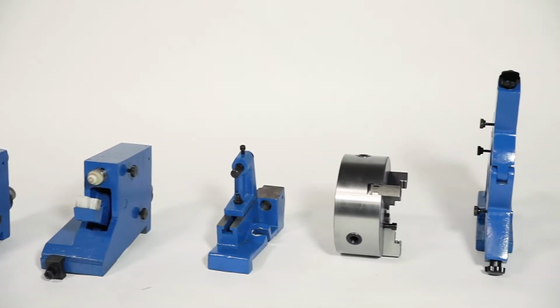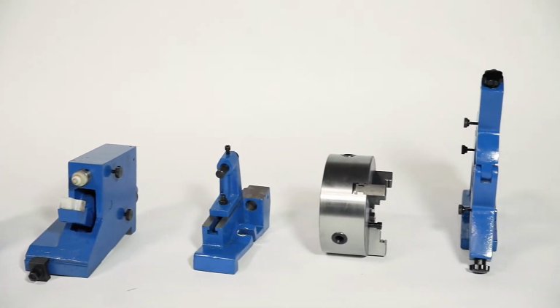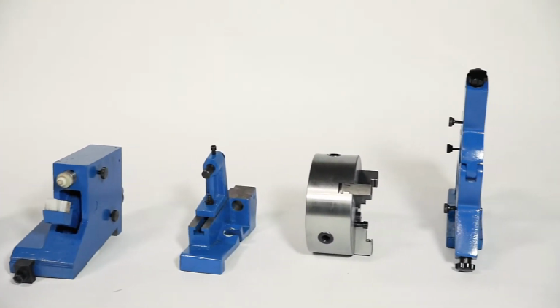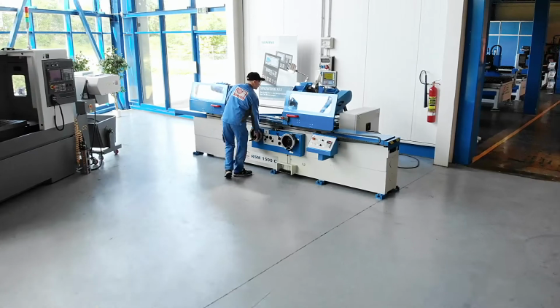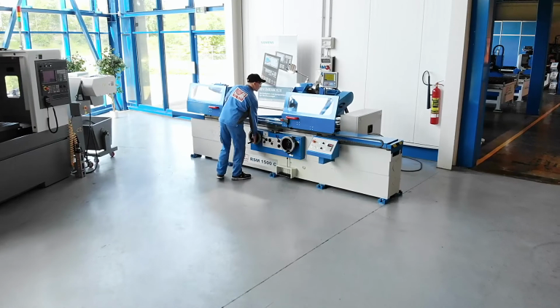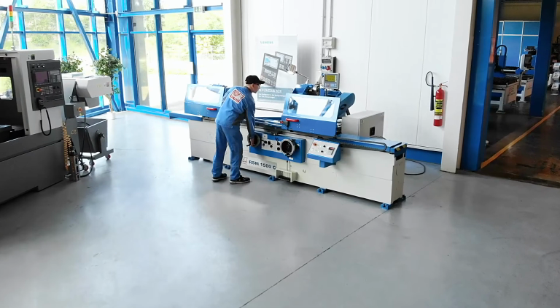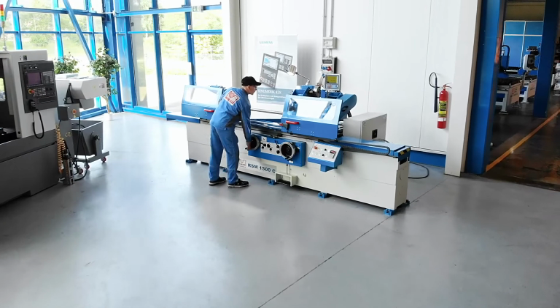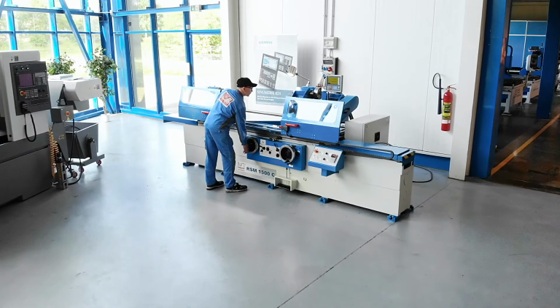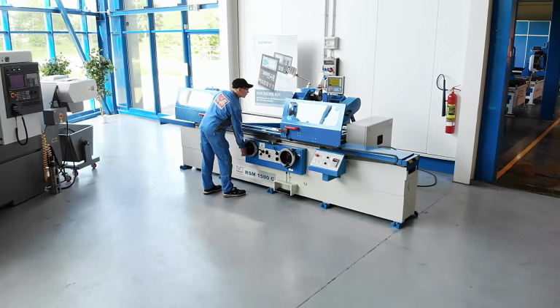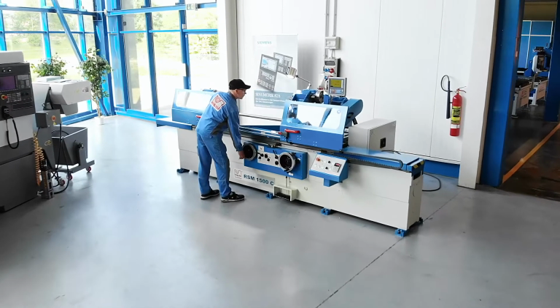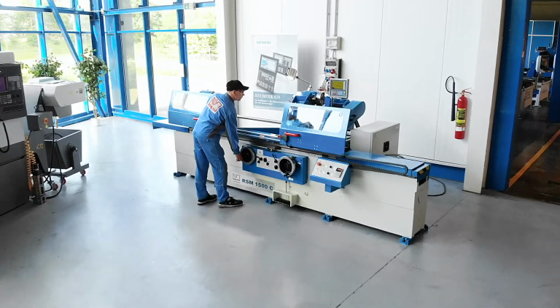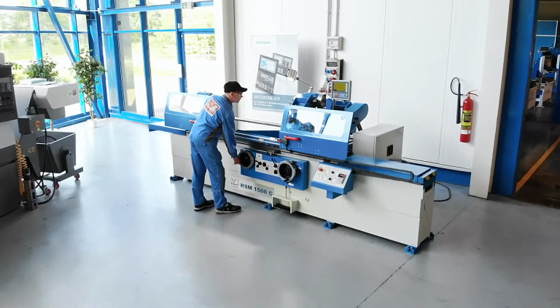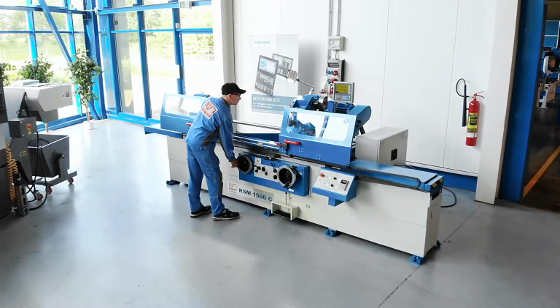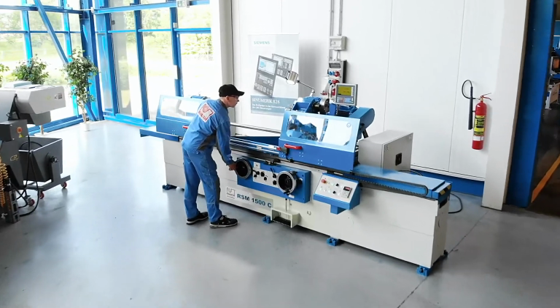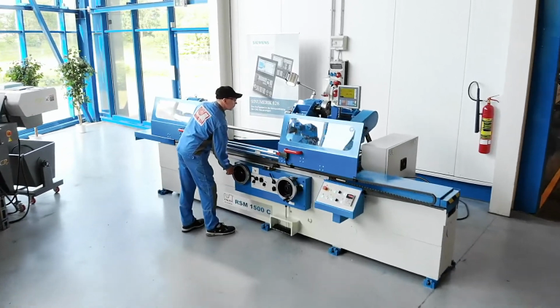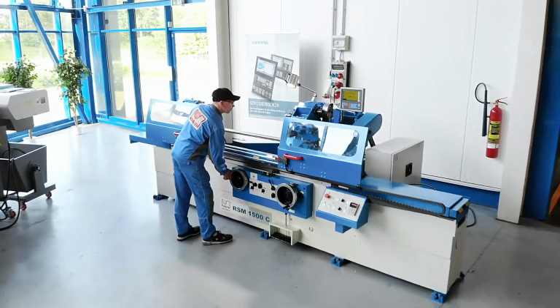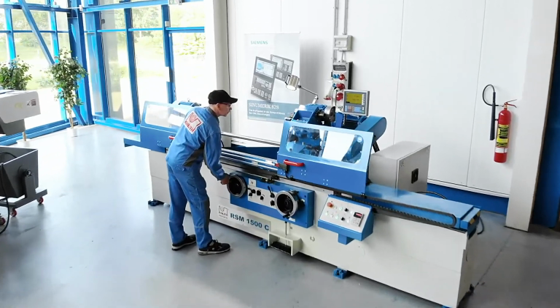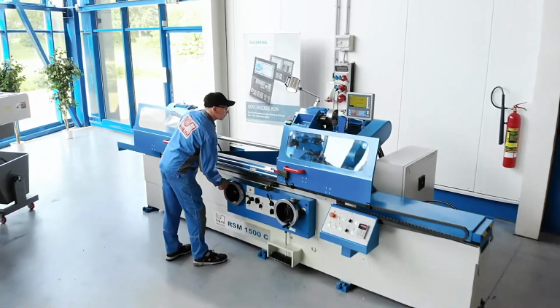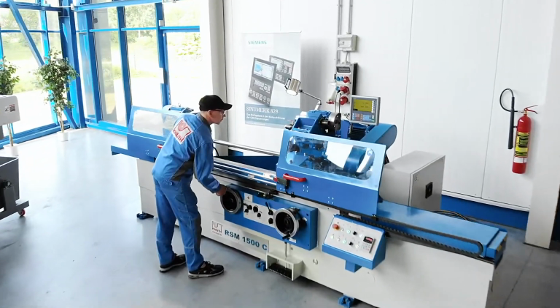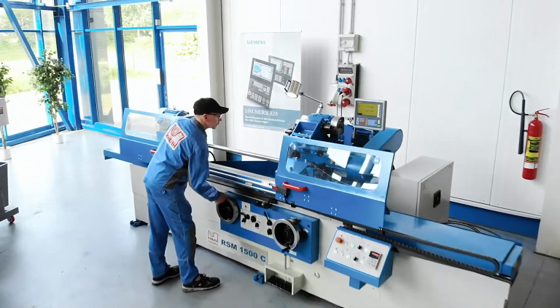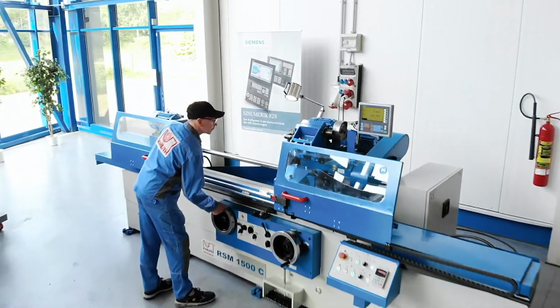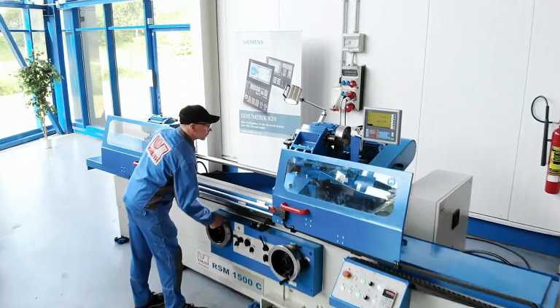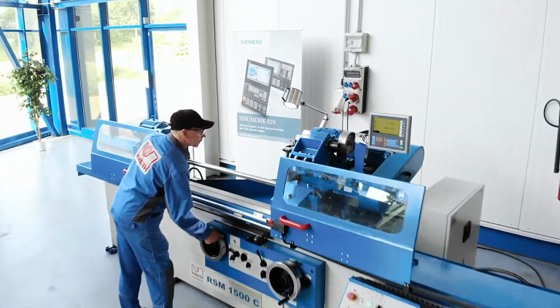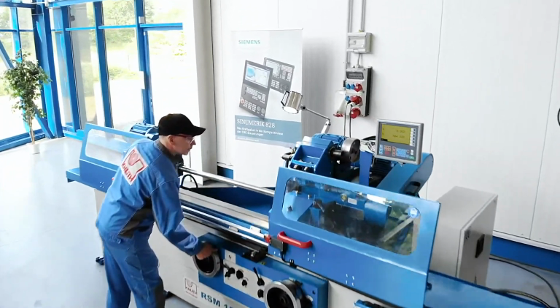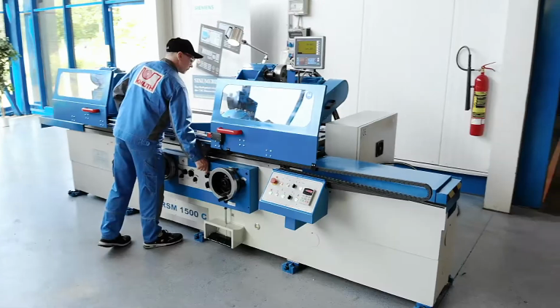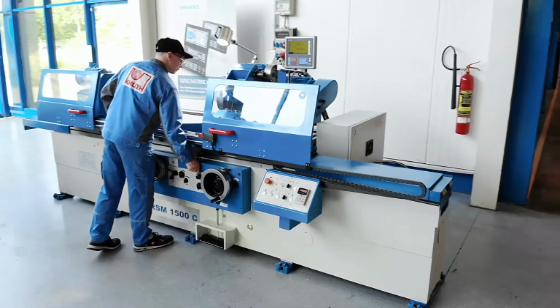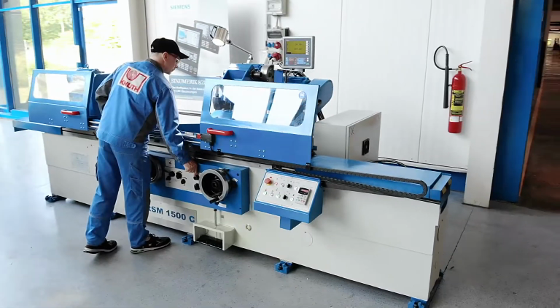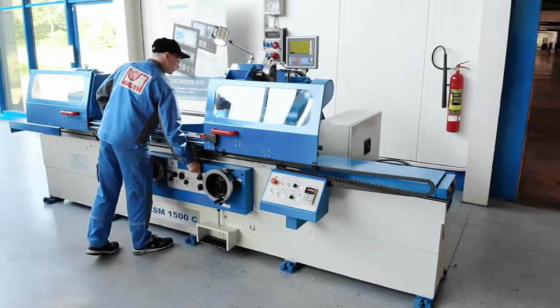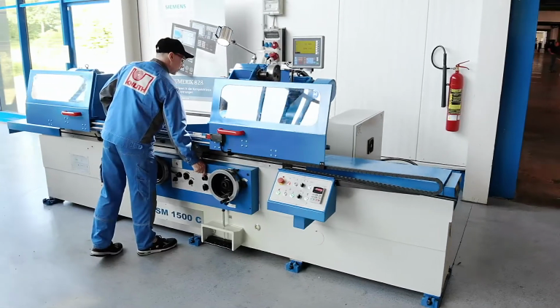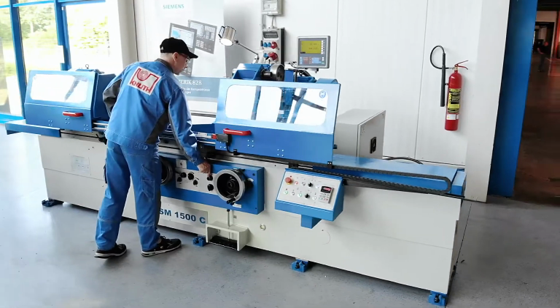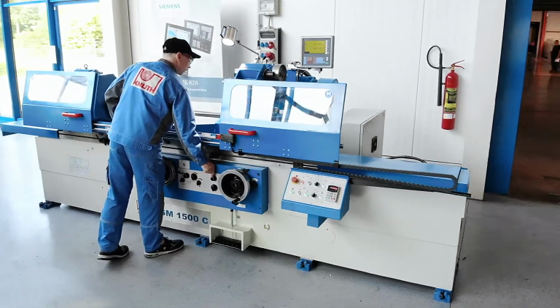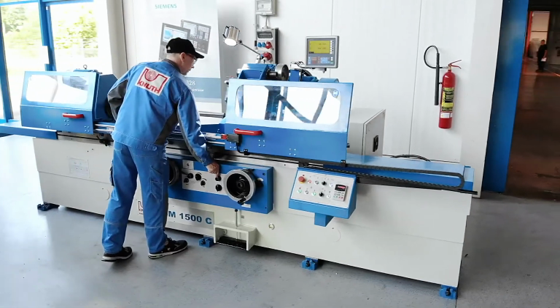Here at Knut Machine Tools, we offer a variety of other powerful cylindrical and bottle grinding machines. Get in touch with your nearest Knut representative today.